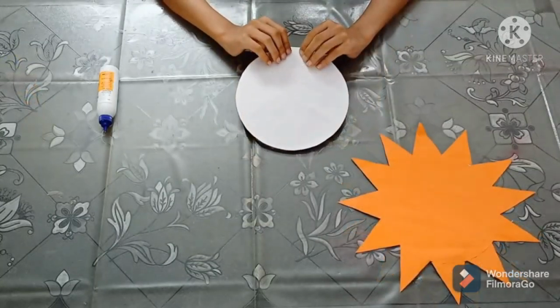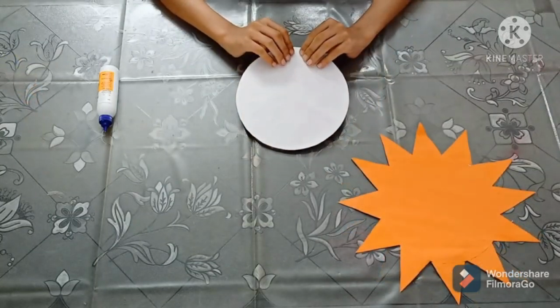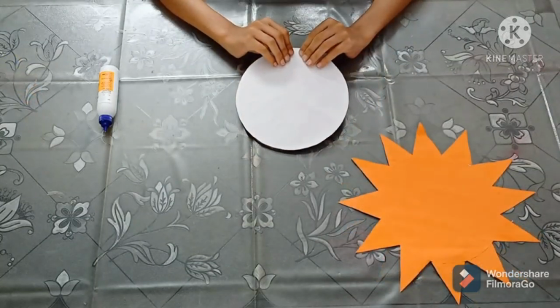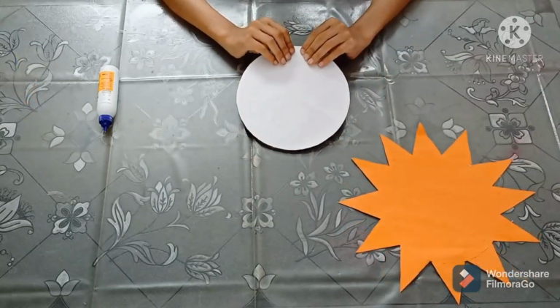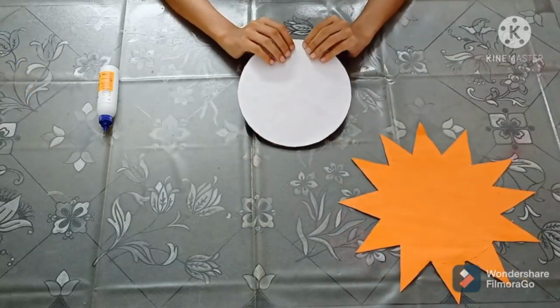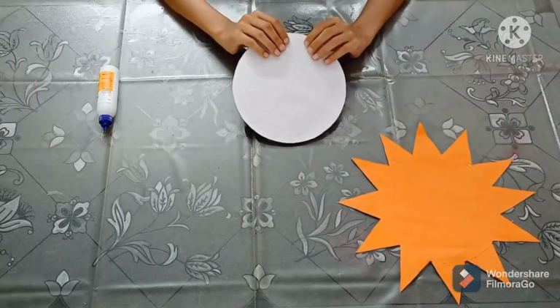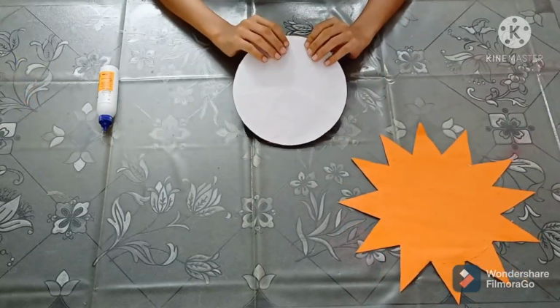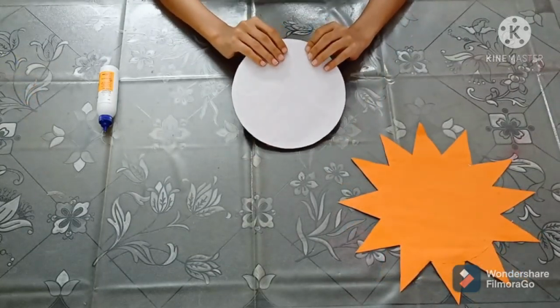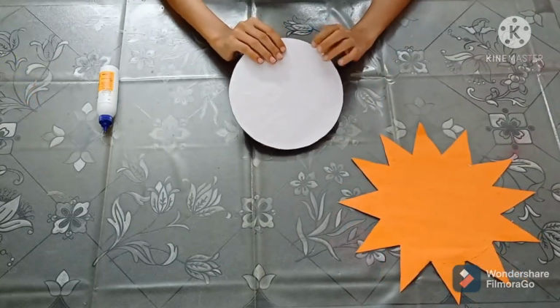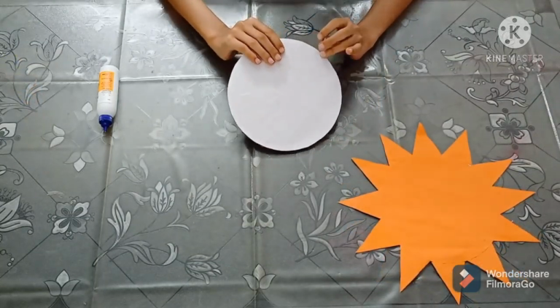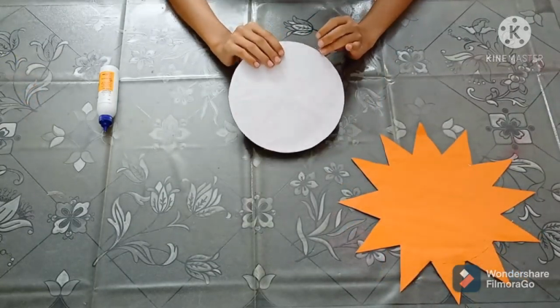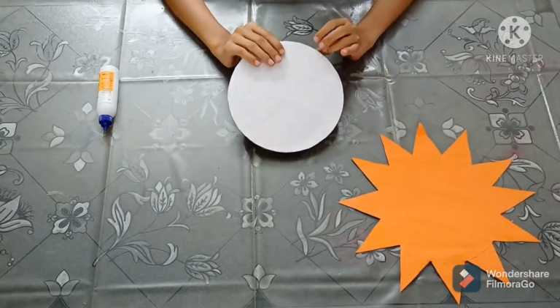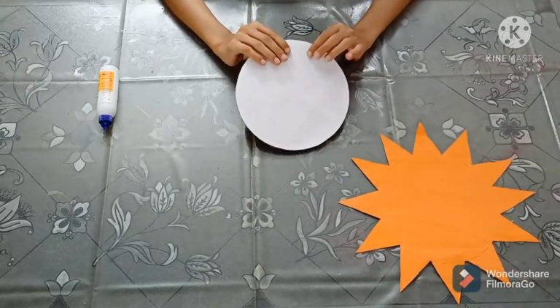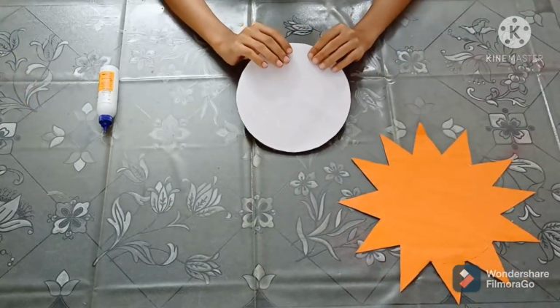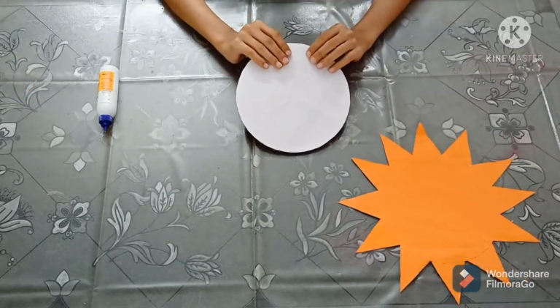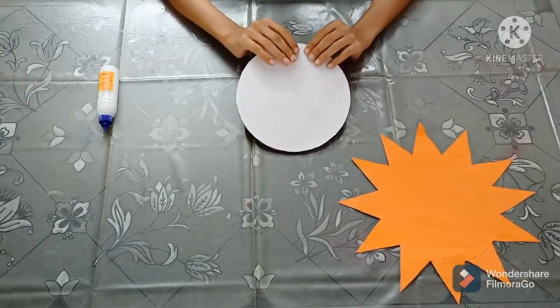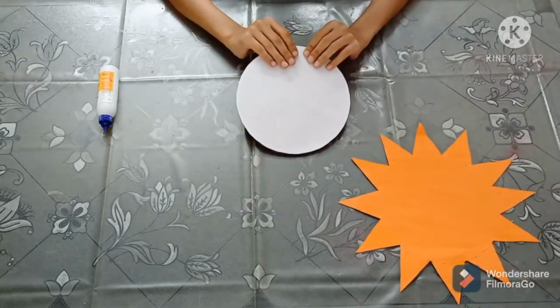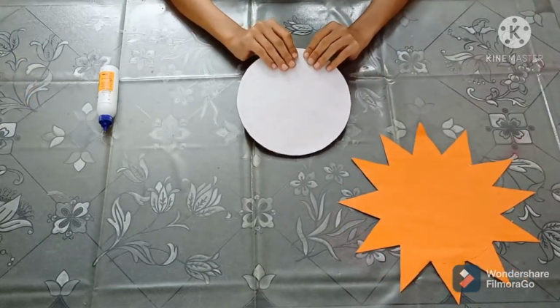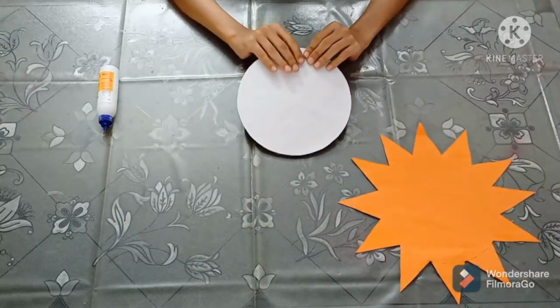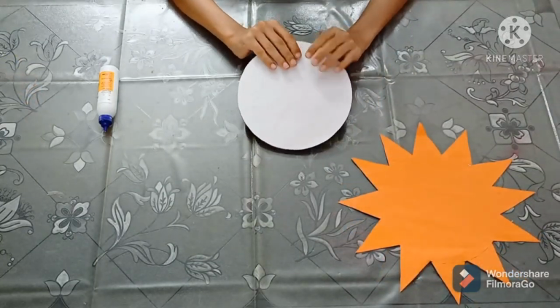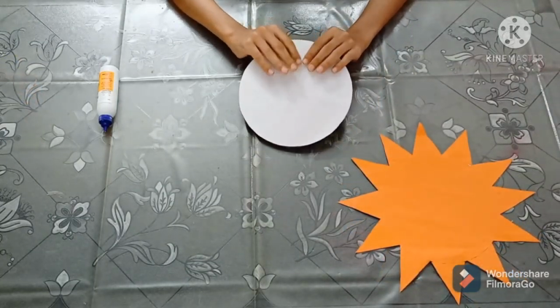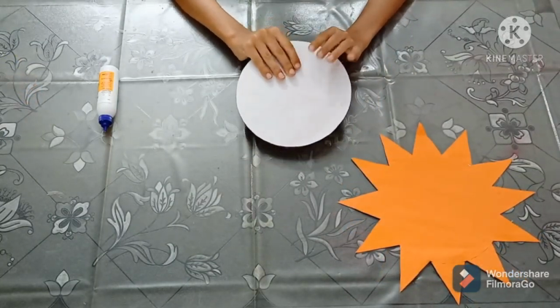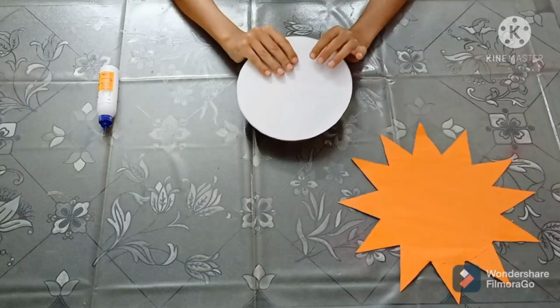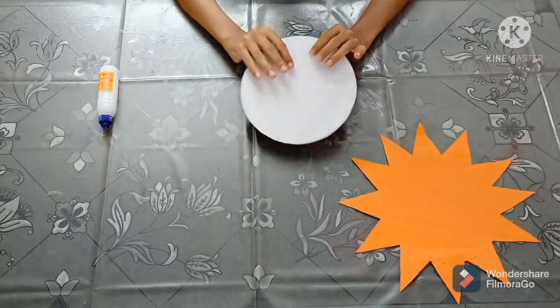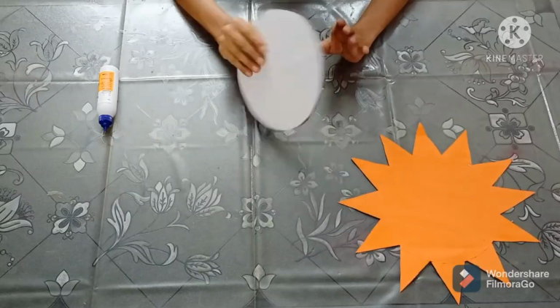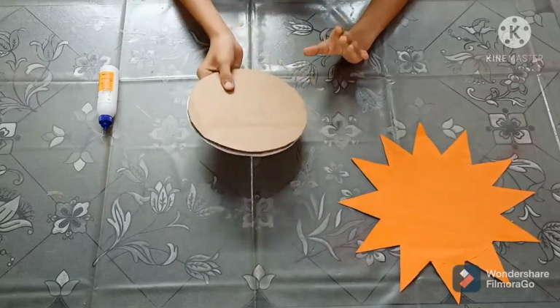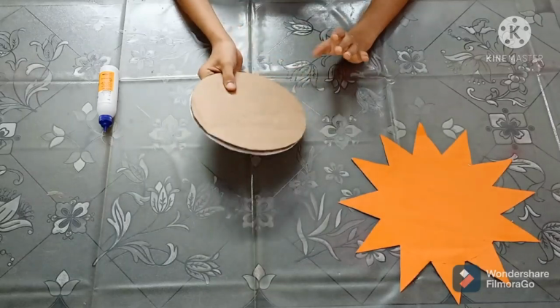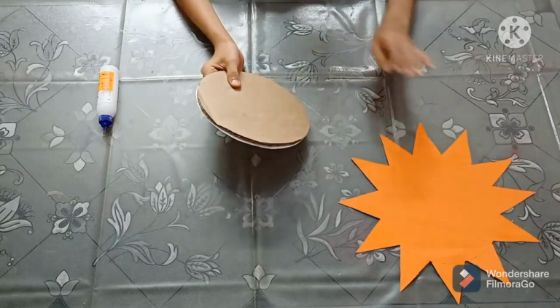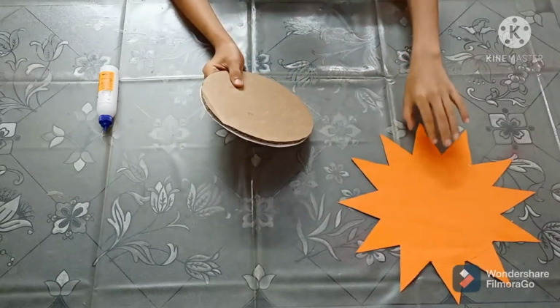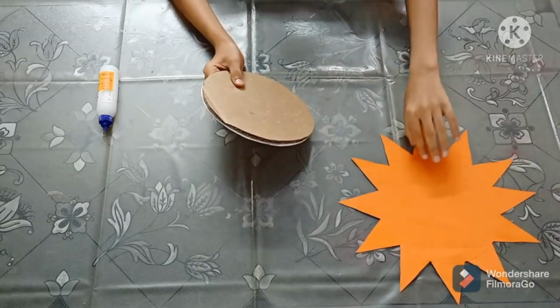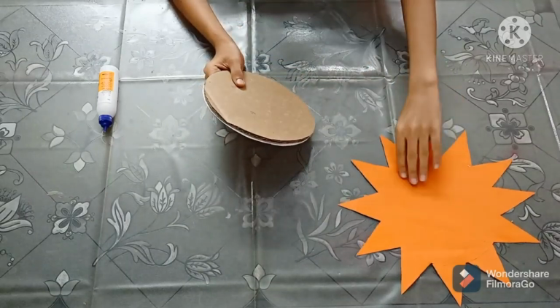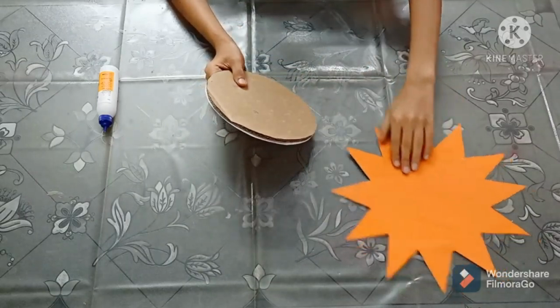As you can see, these two circles are properly pasted together. Now I will paste this circle on it.